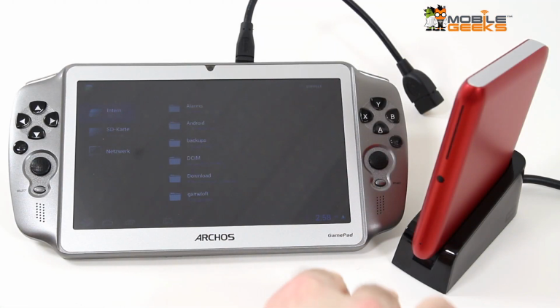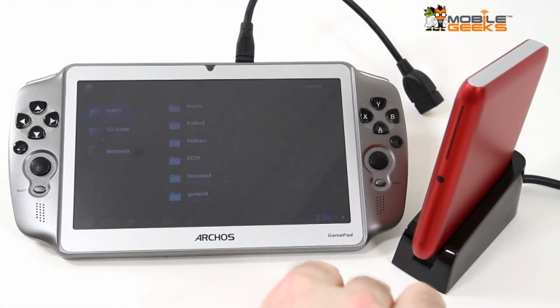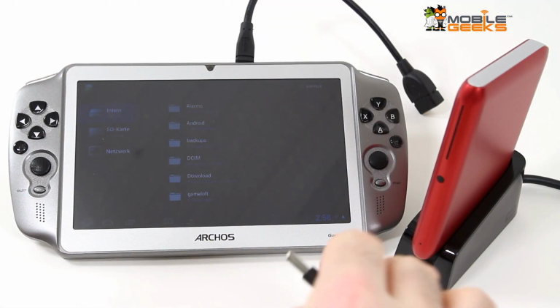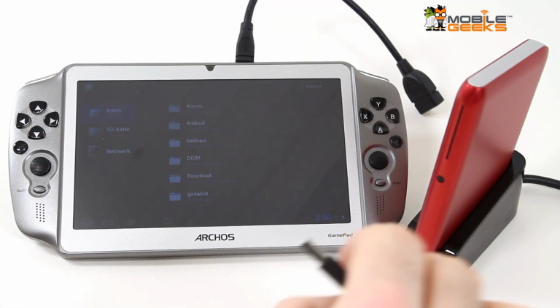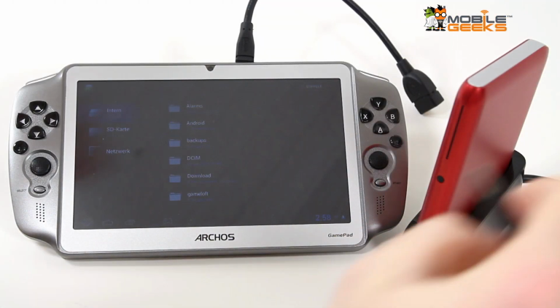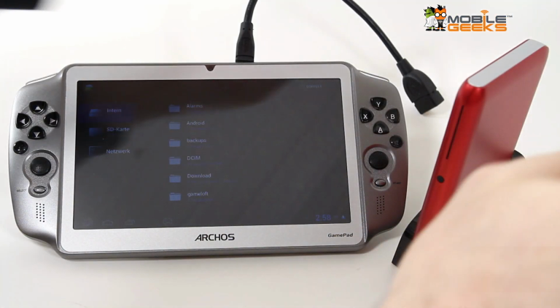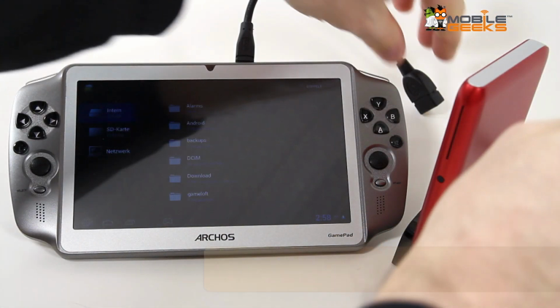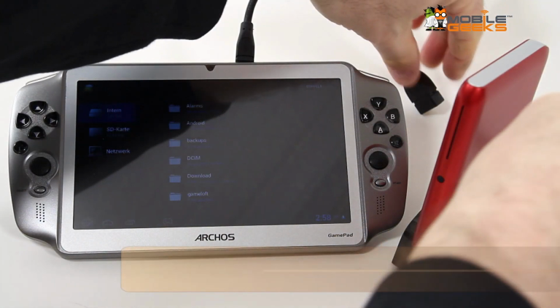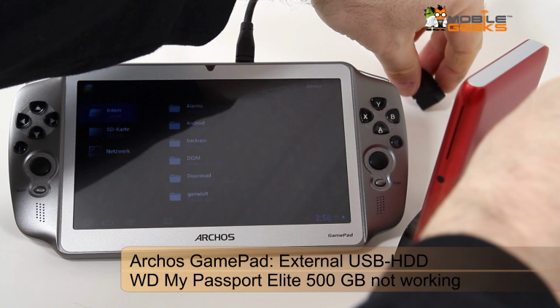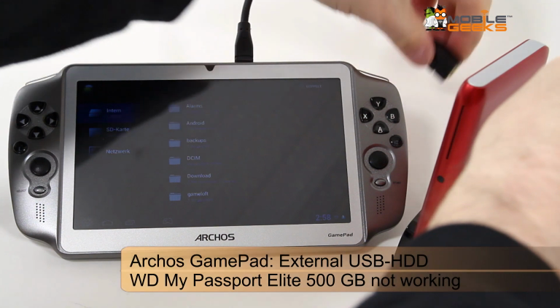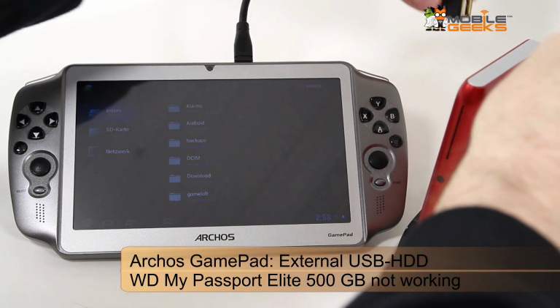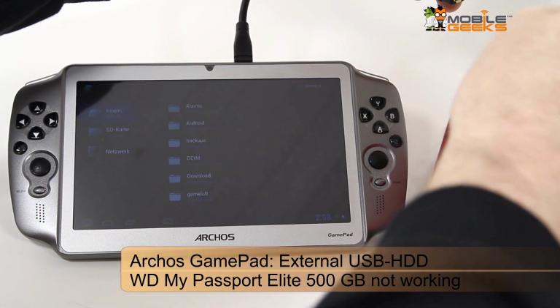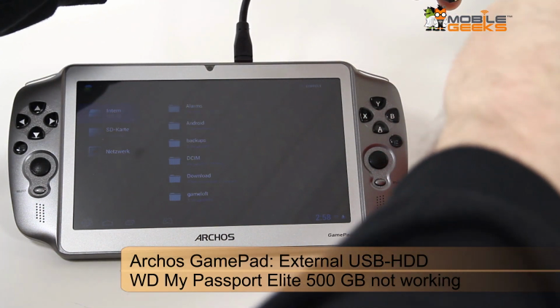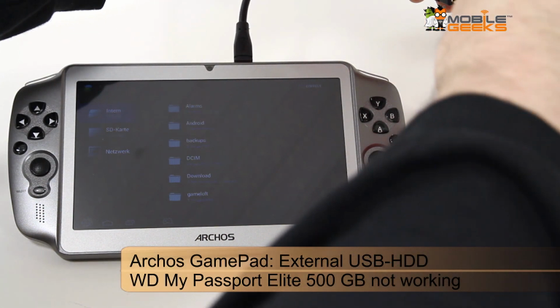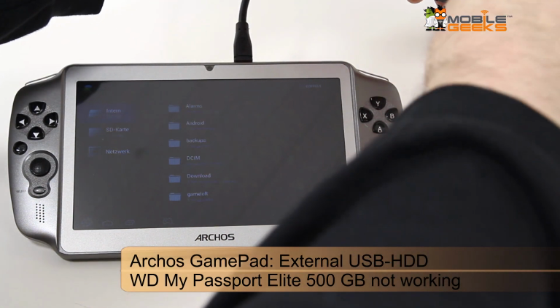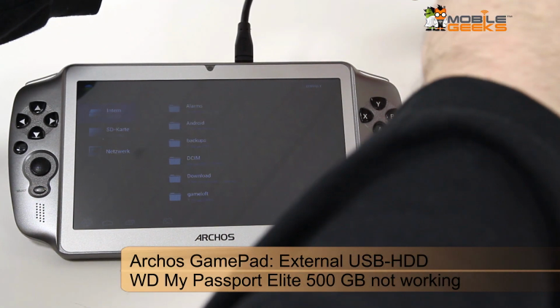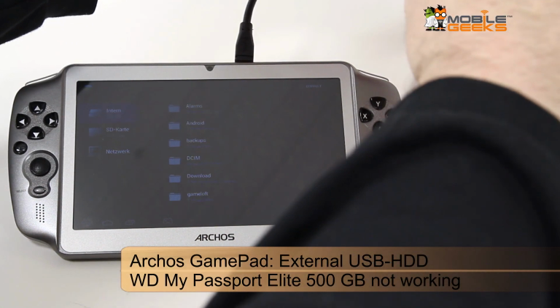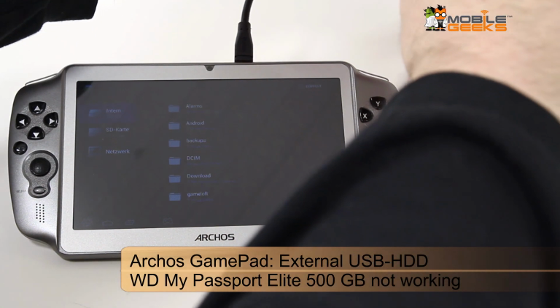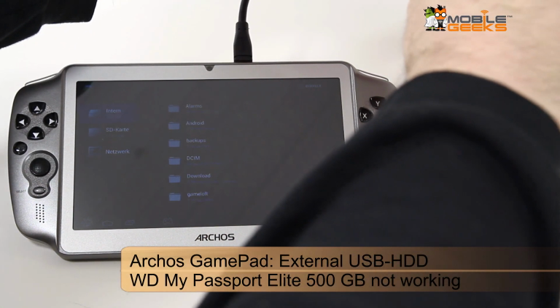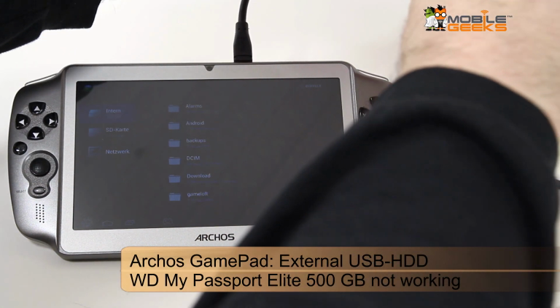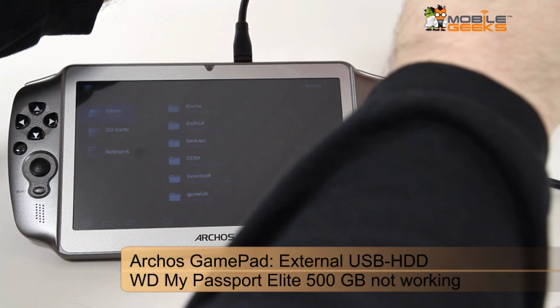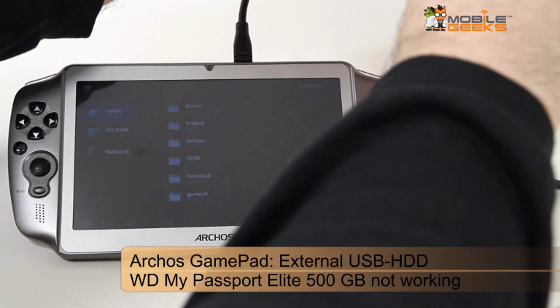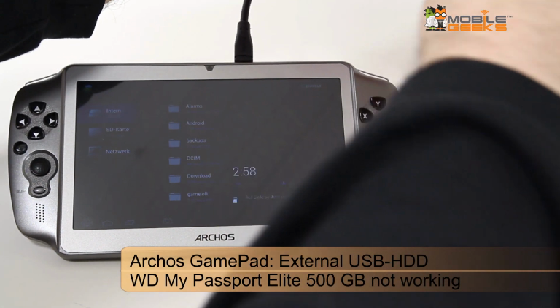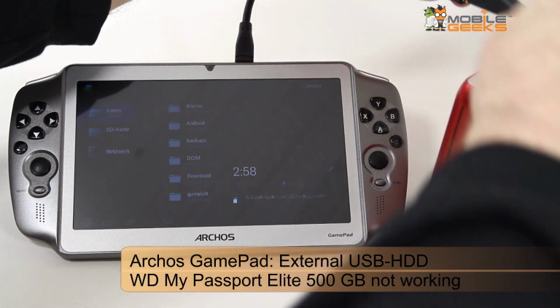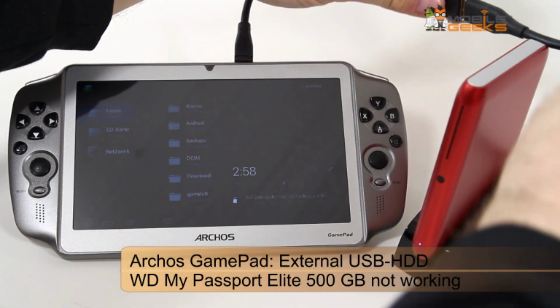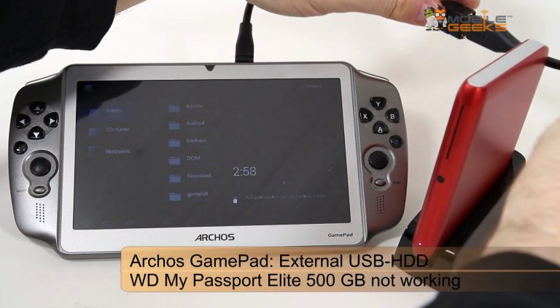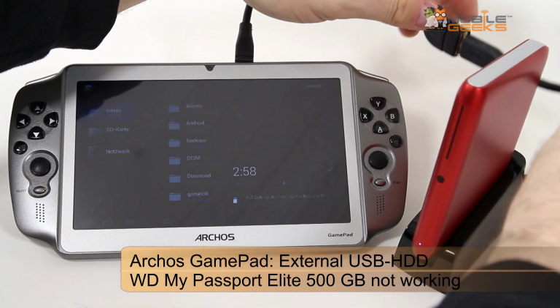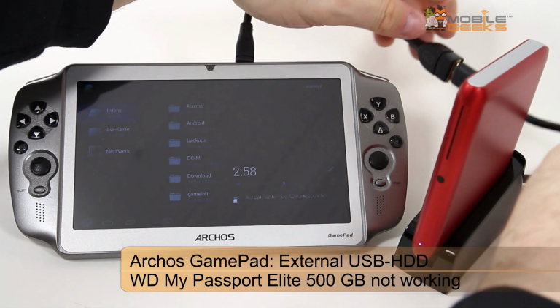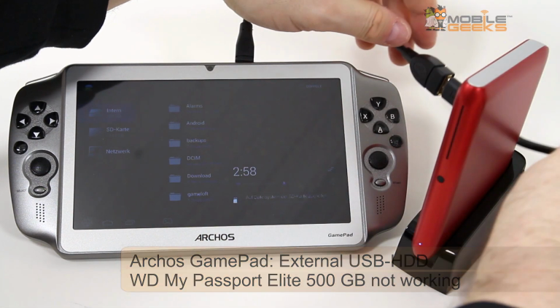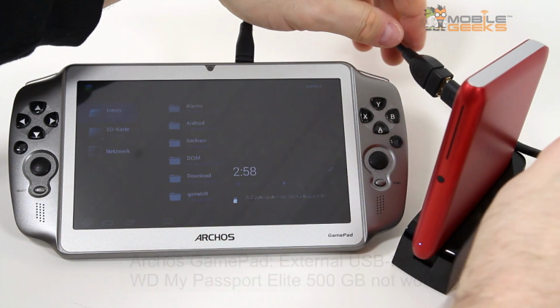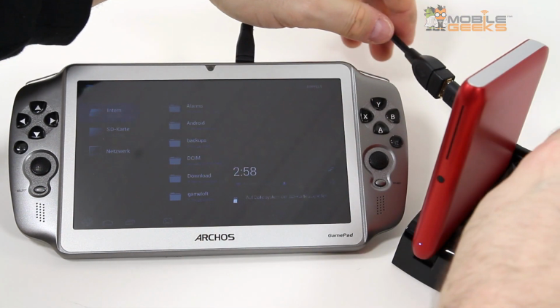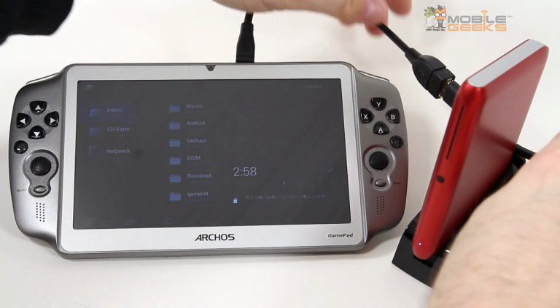Unfortunately there's also one device that isn't working. That's this Western Digital My Passport Elite 500 — it's just not getting recognized.